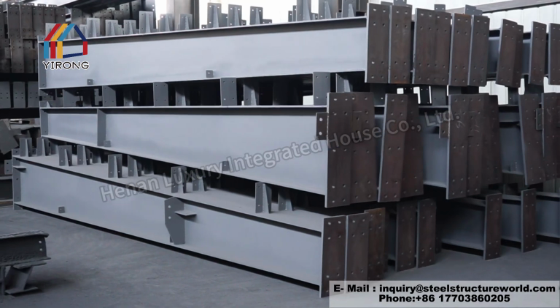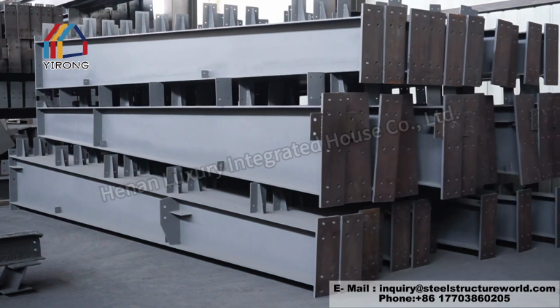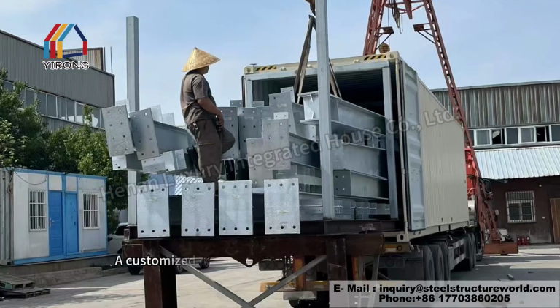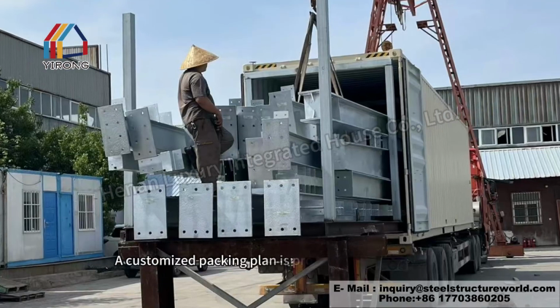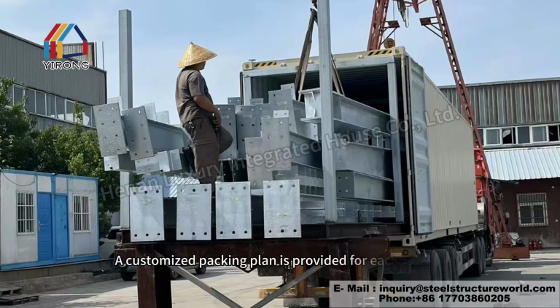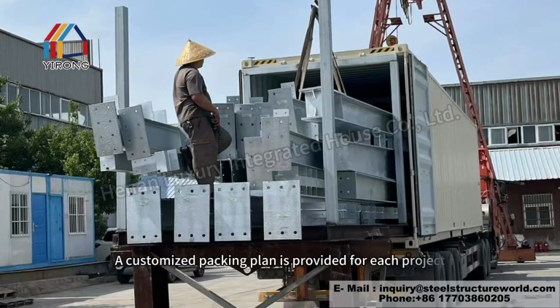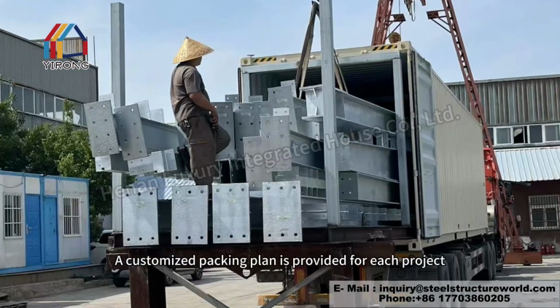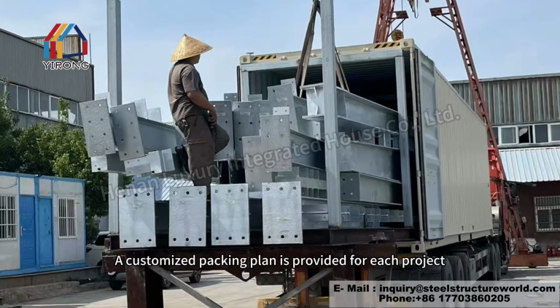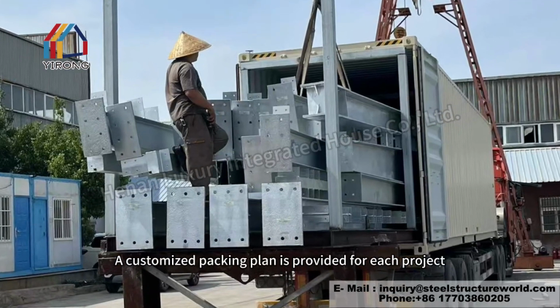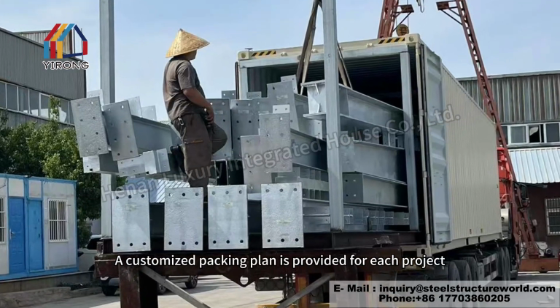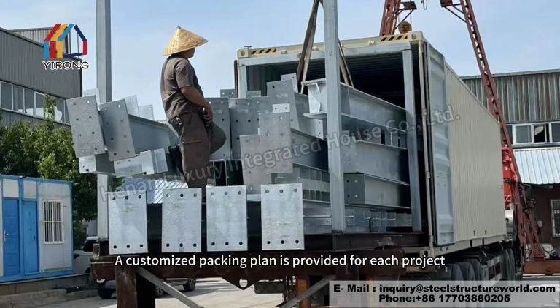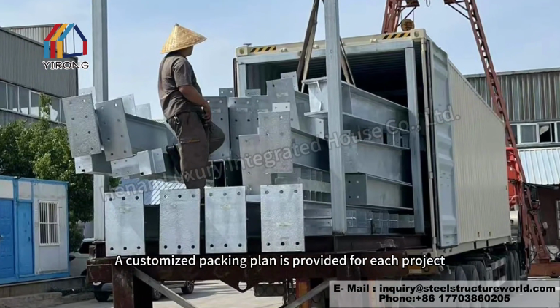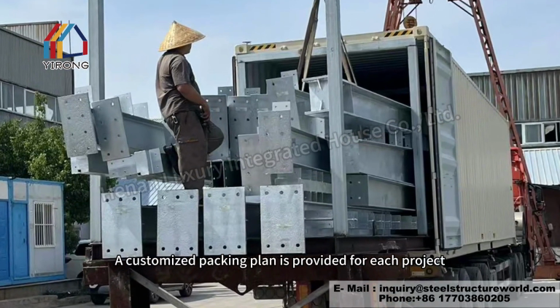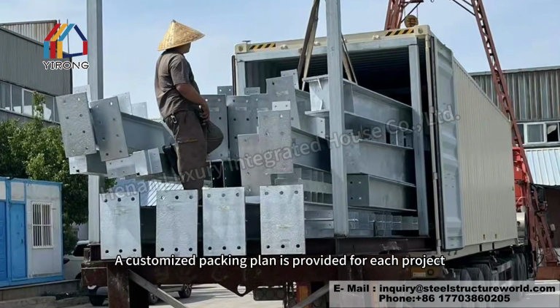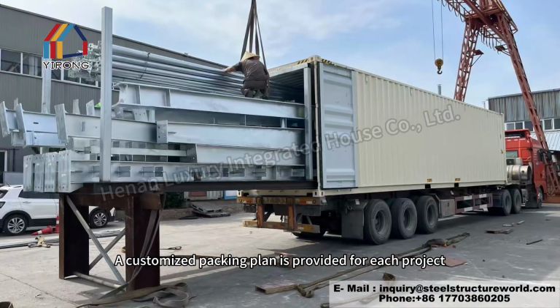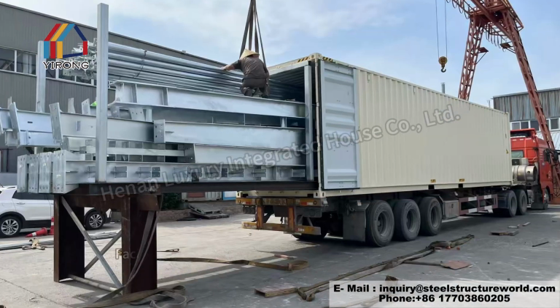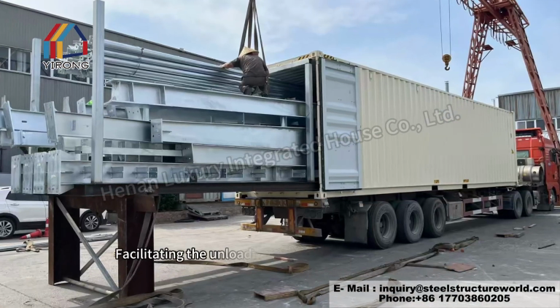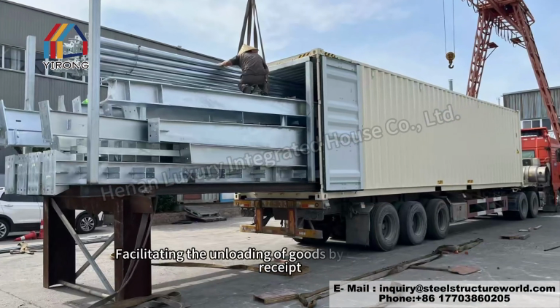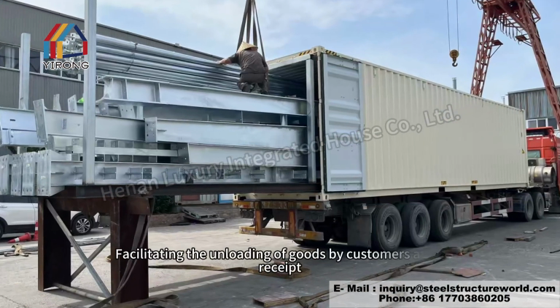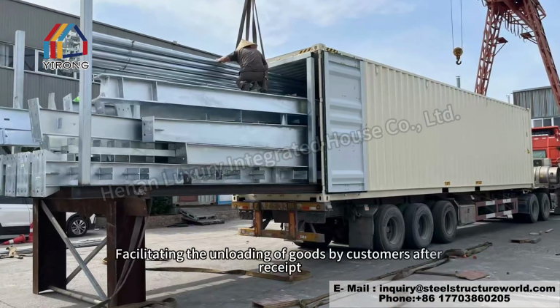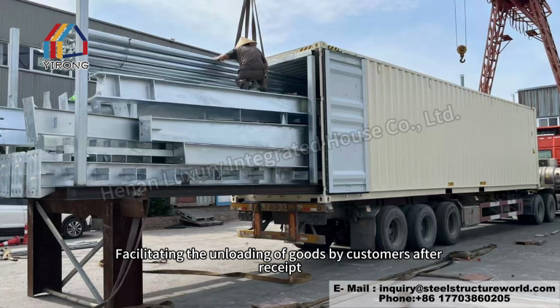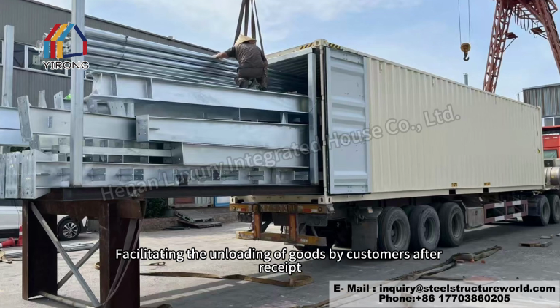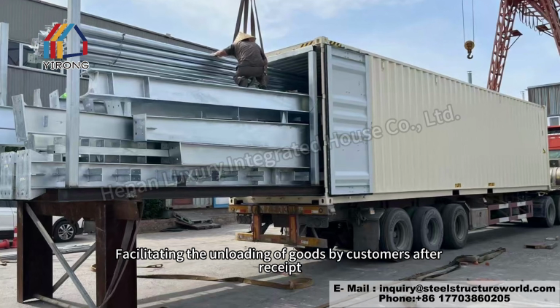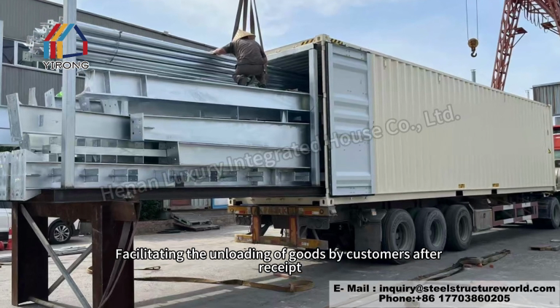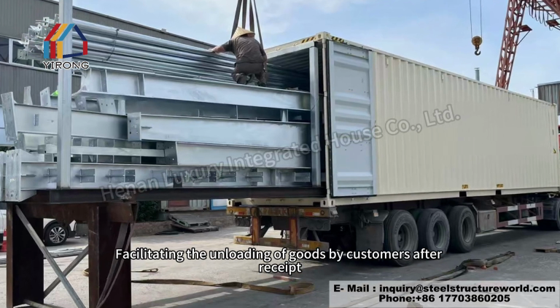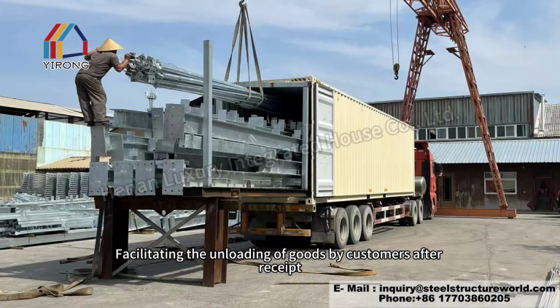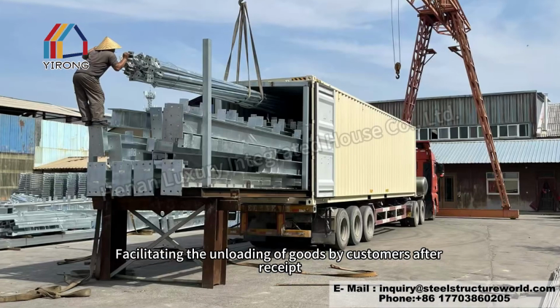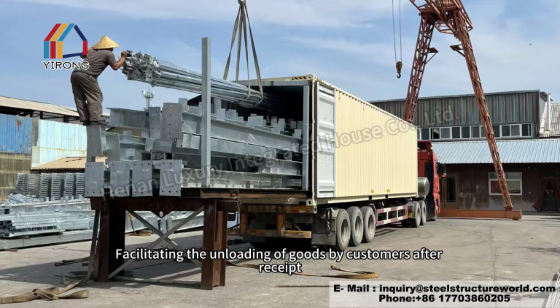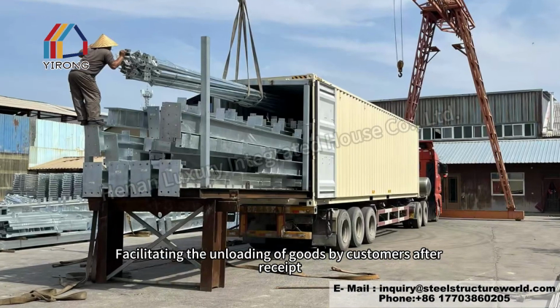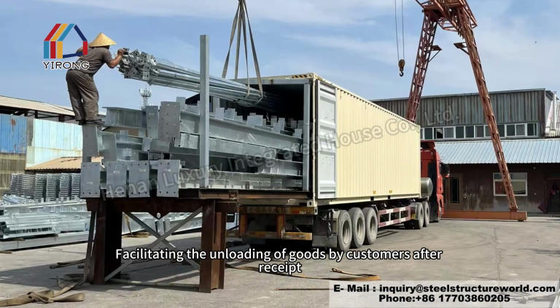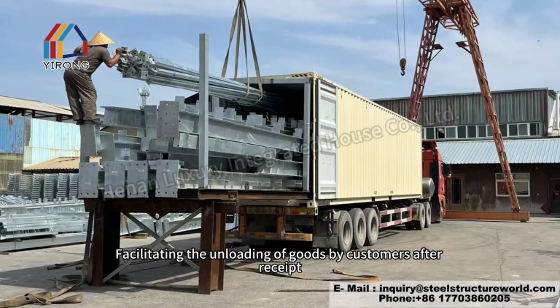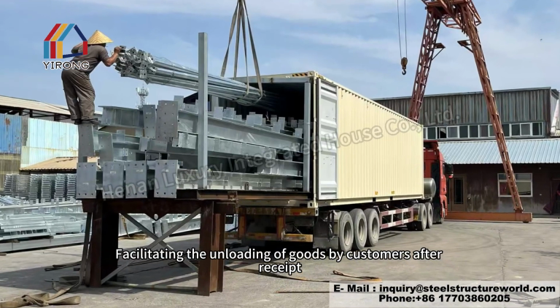A customized packing plan is provided for each project, facilitating the unloading of goods by customers after receipt.